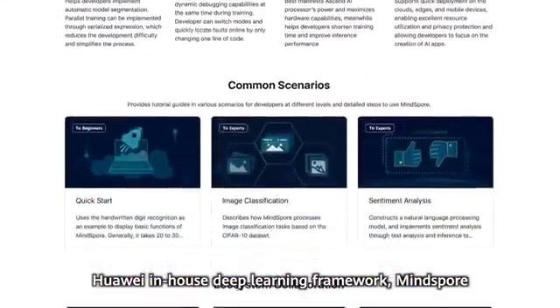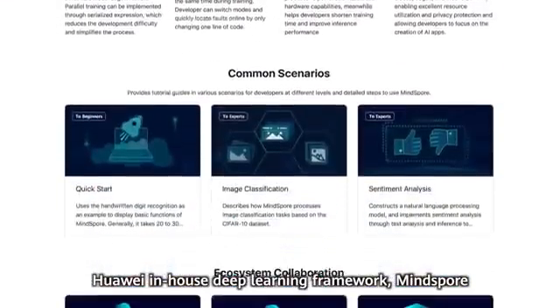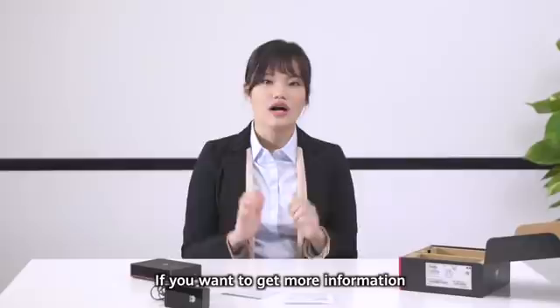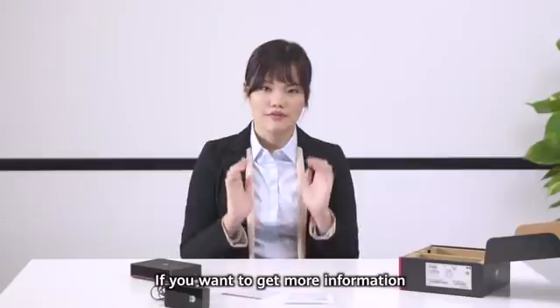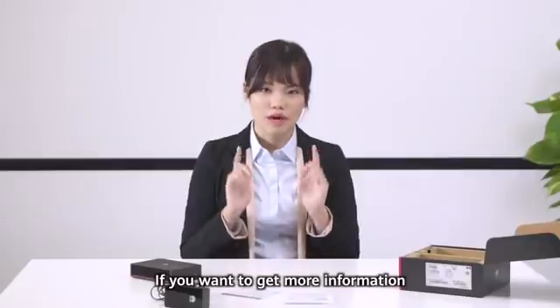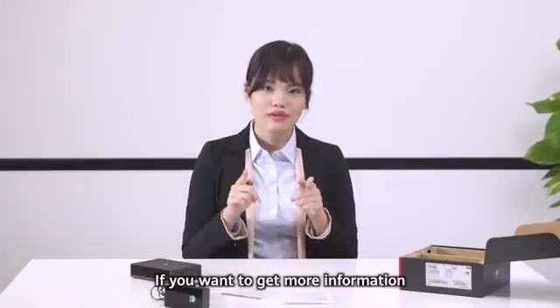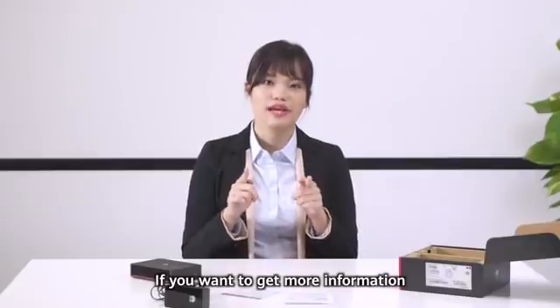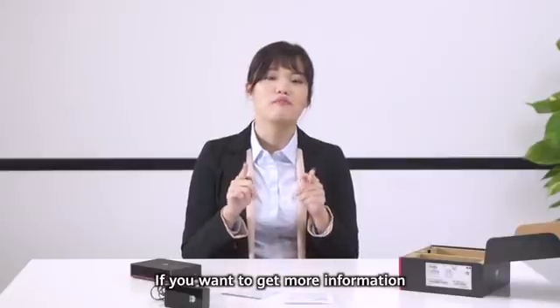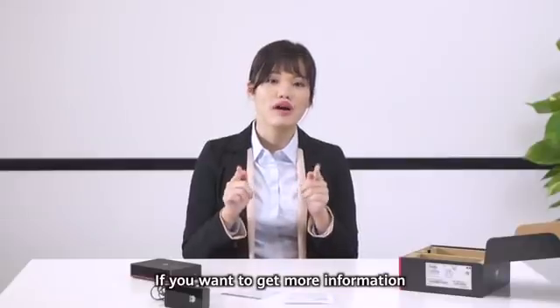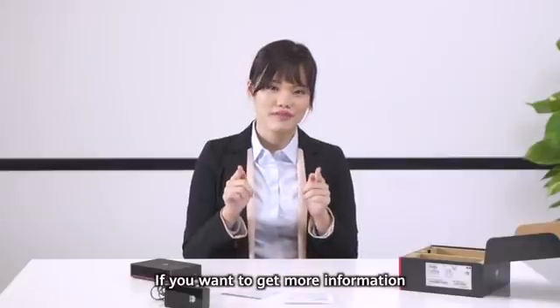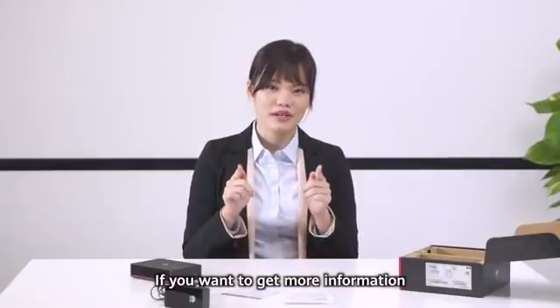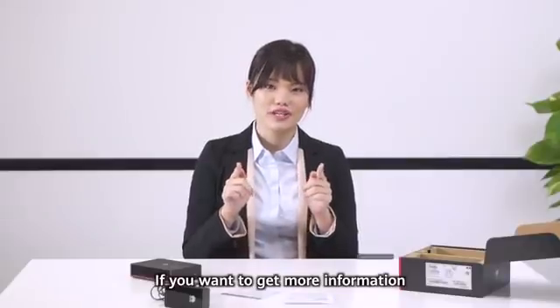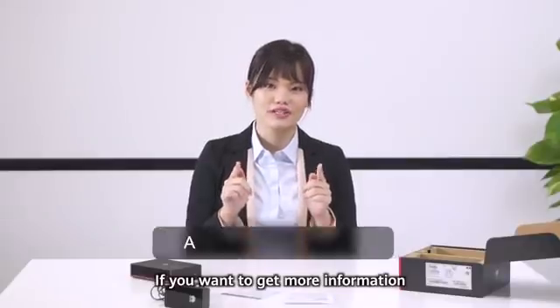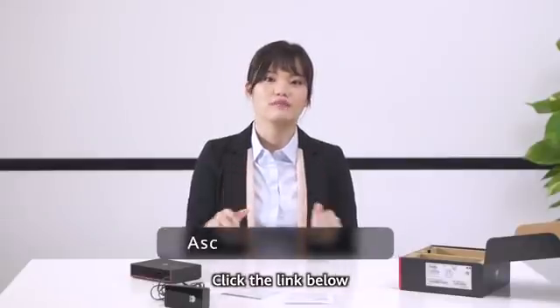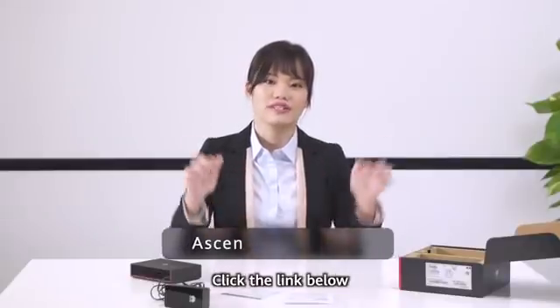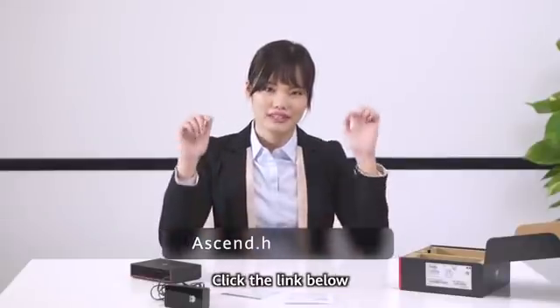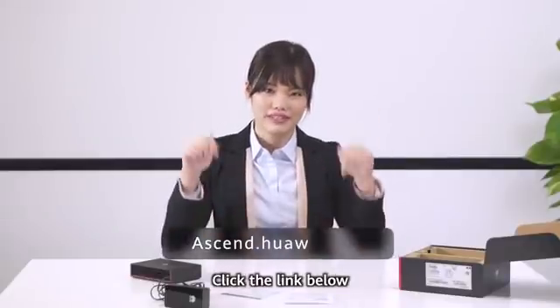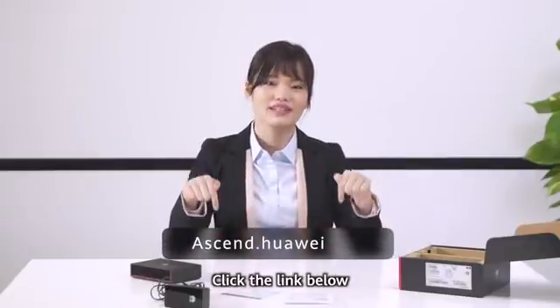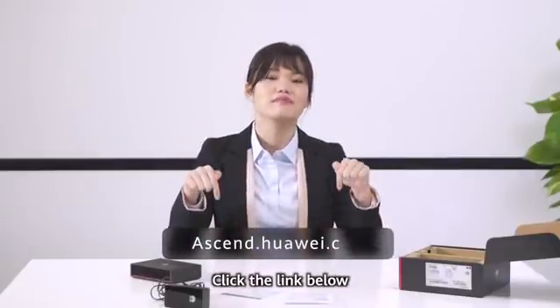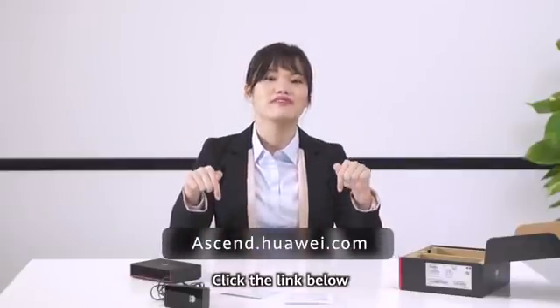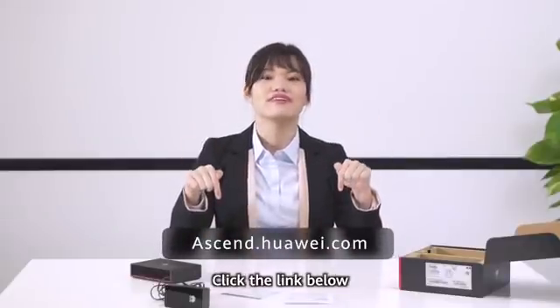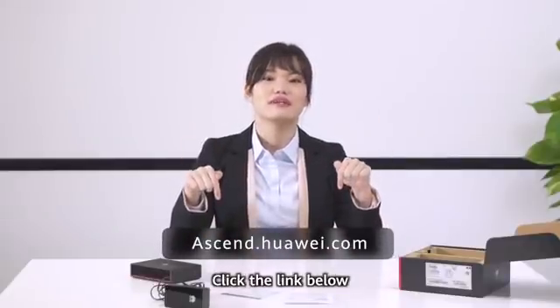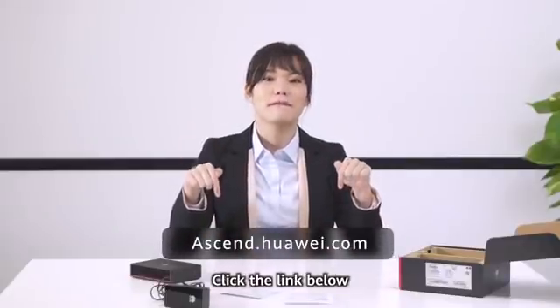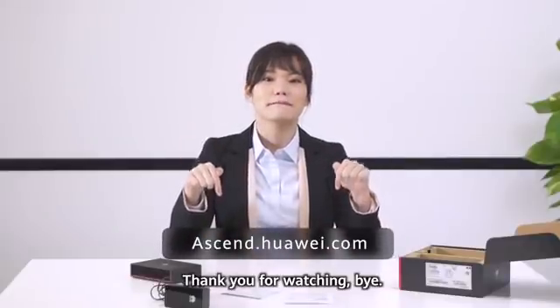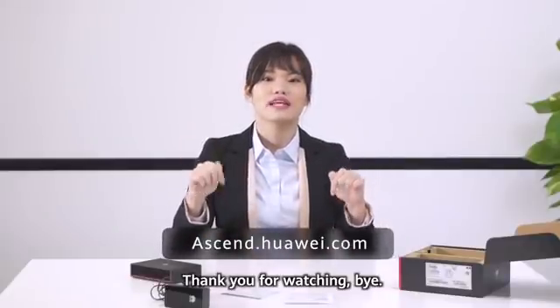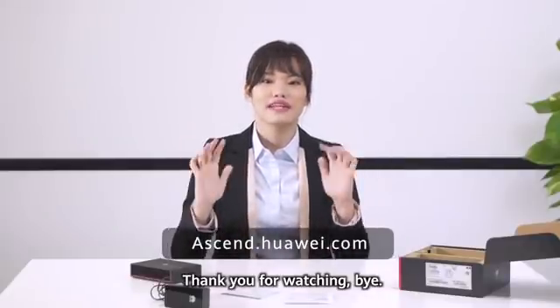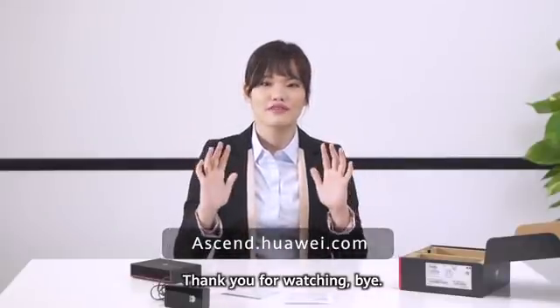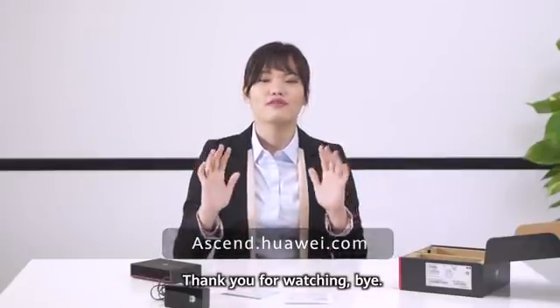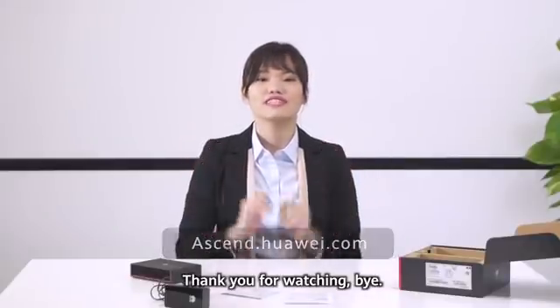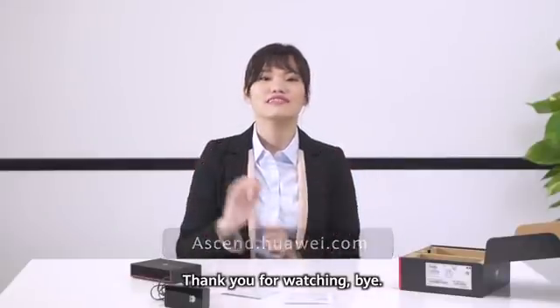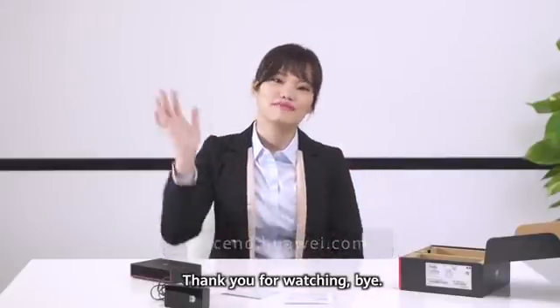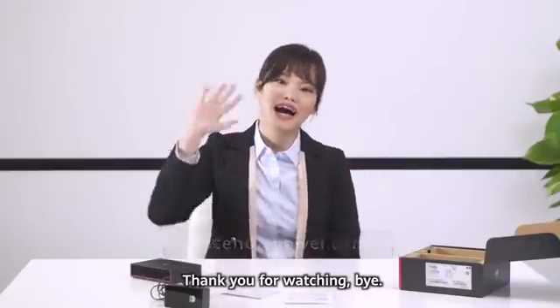If you want to get more information, please click the link below. Thank you for watching. Bye!